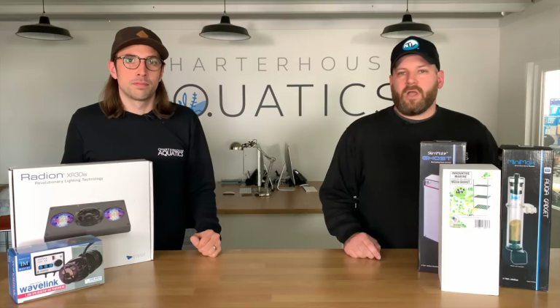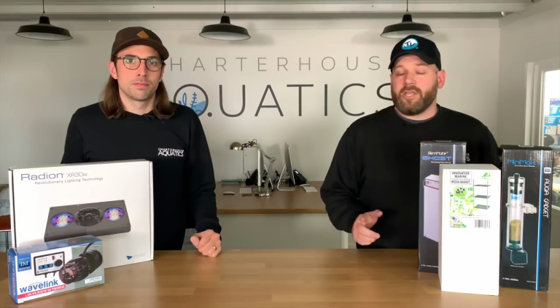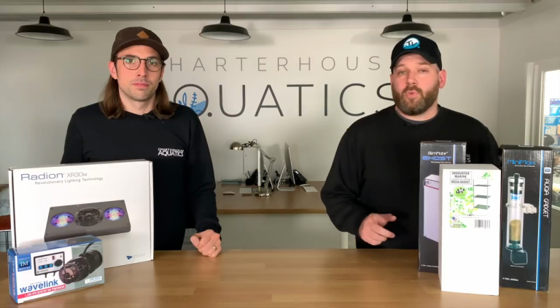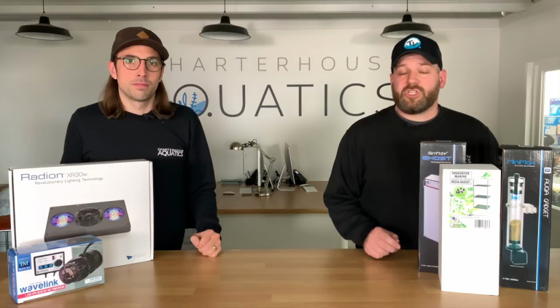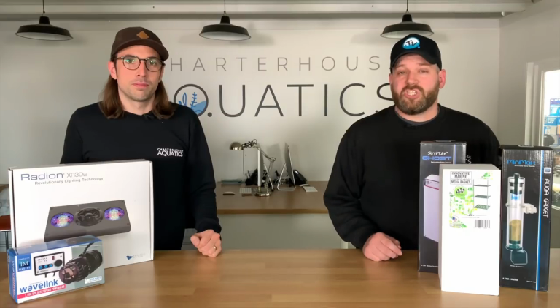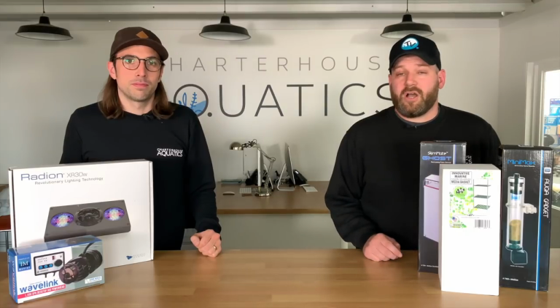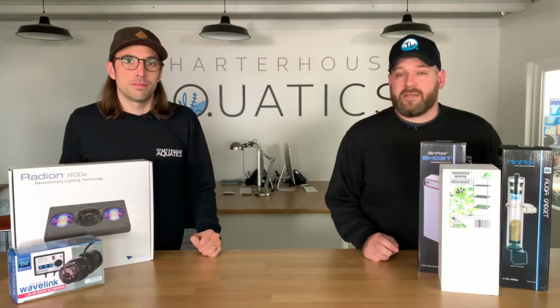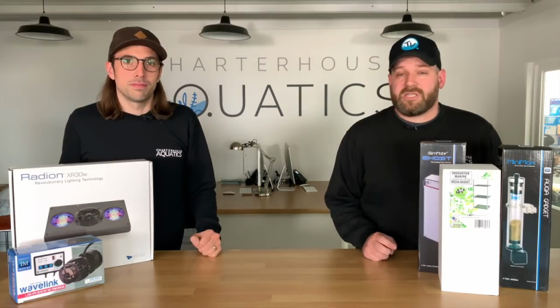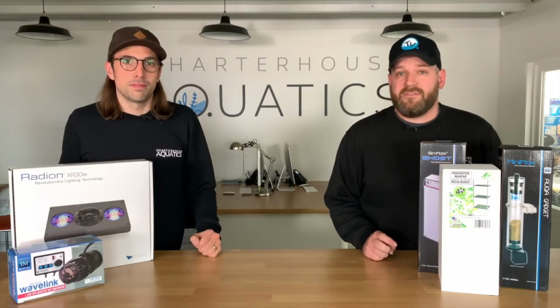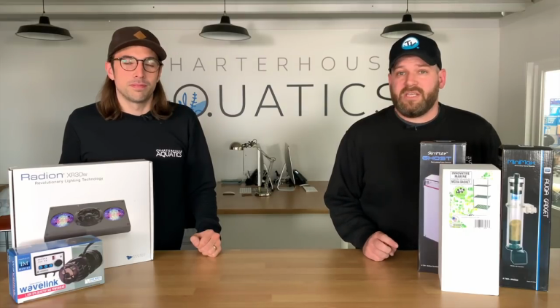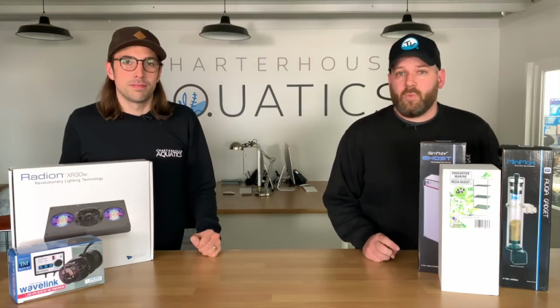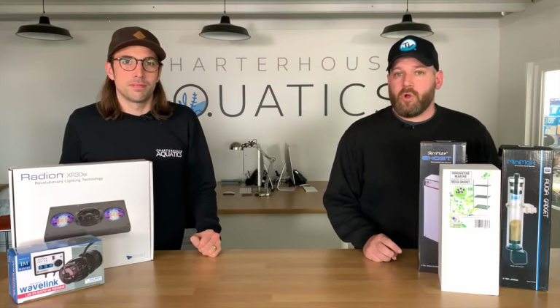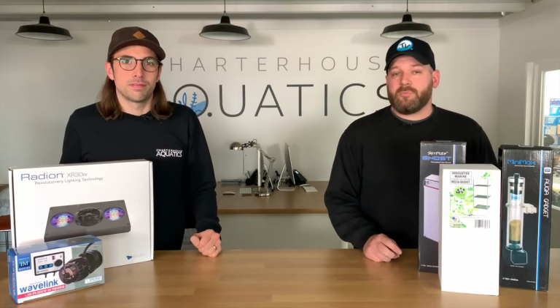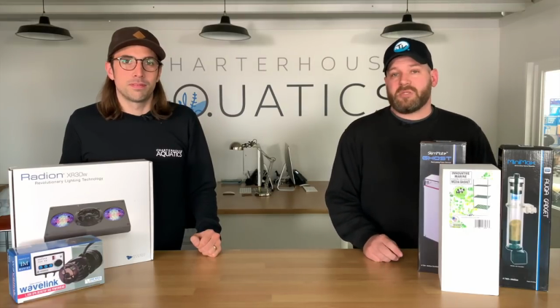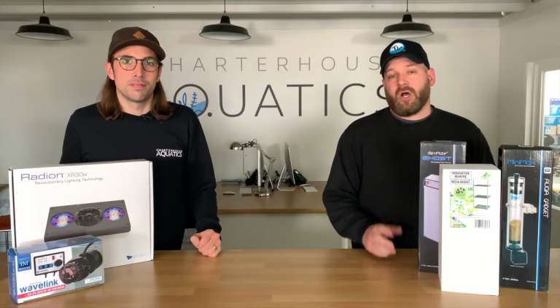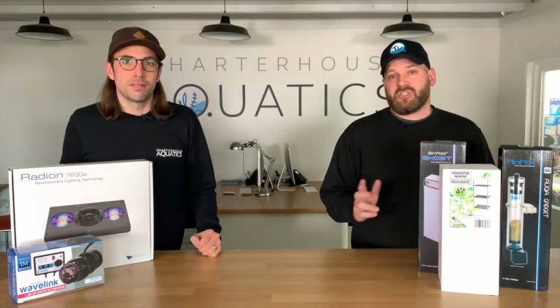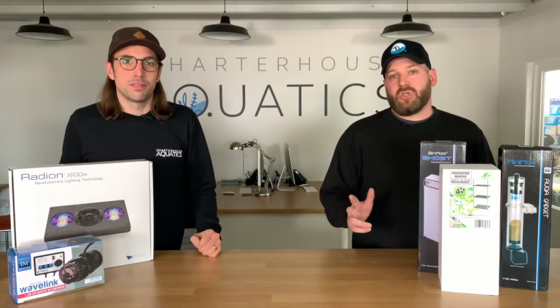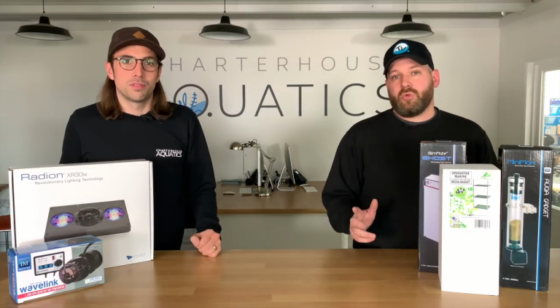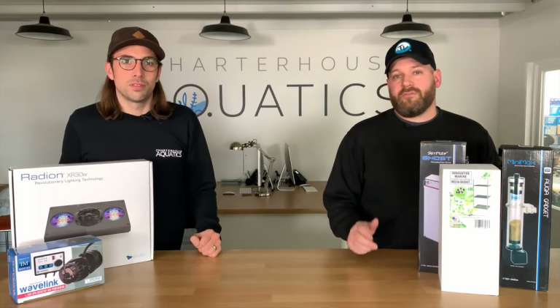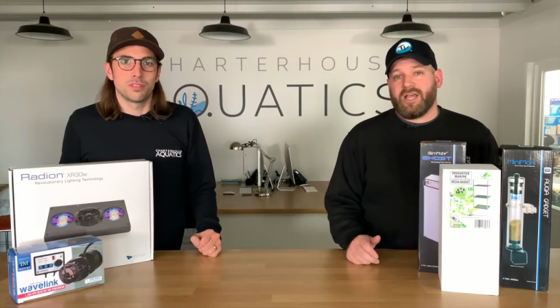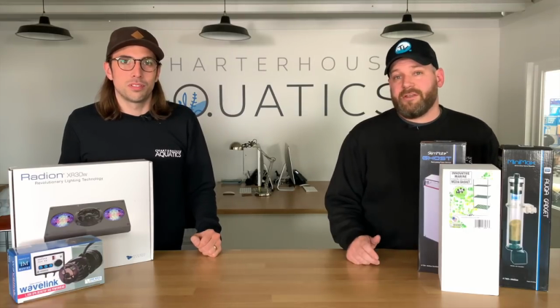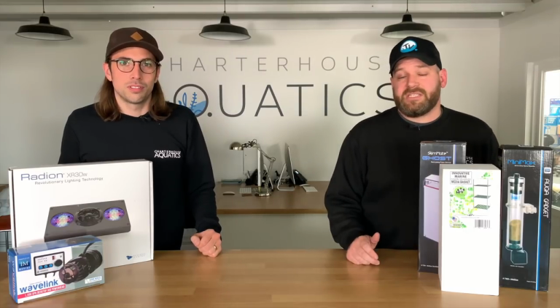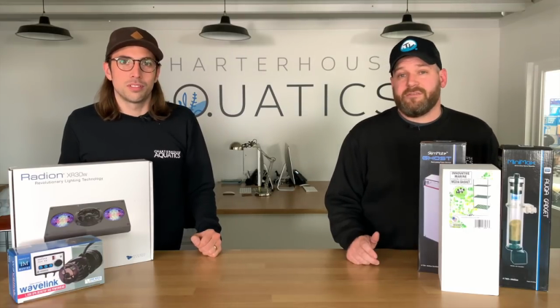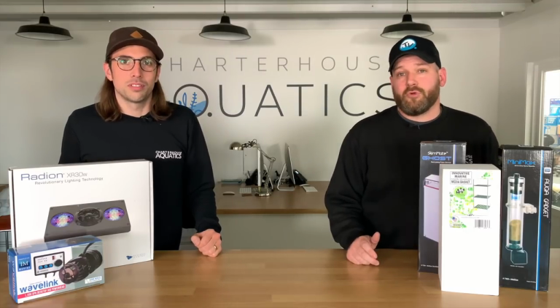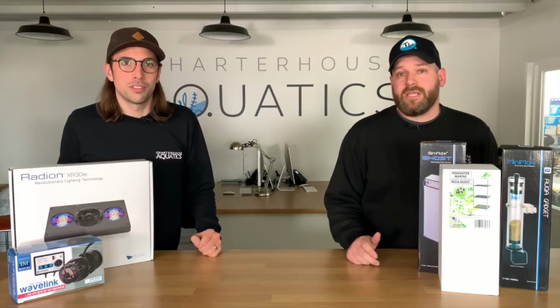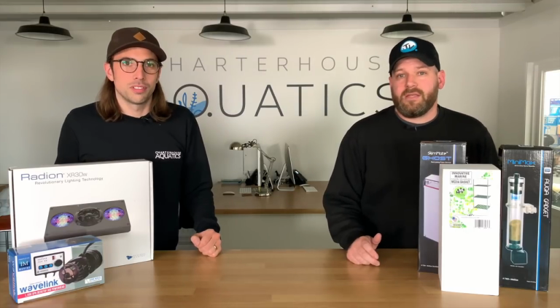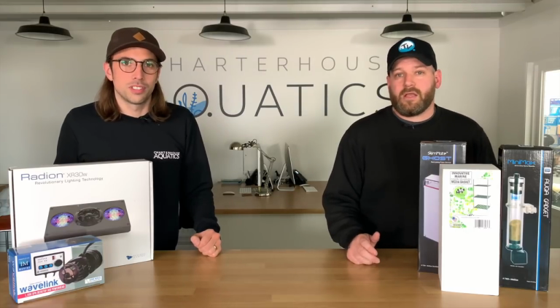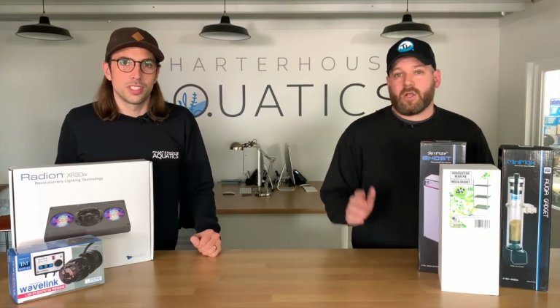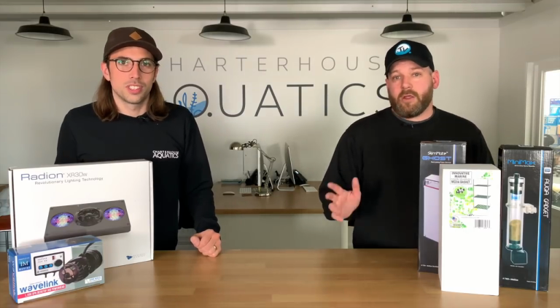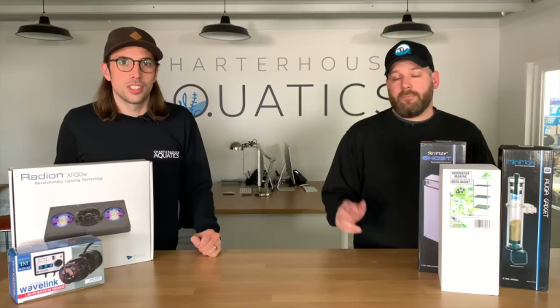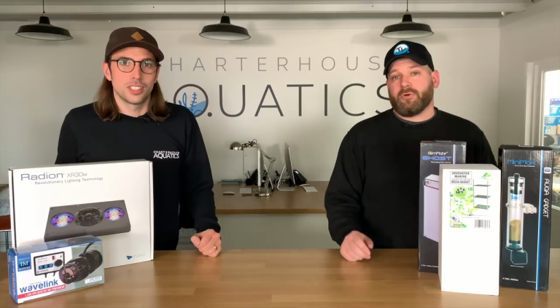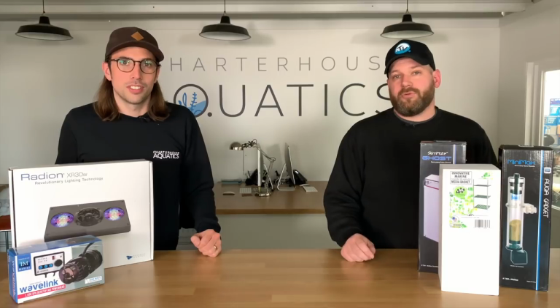Hi, you're watching Charterhouse TV. Welcome to part two of our Innovative Marine Aquarium Build.